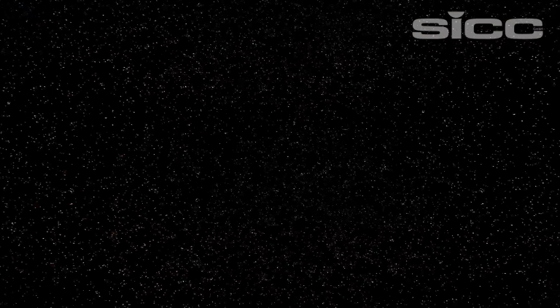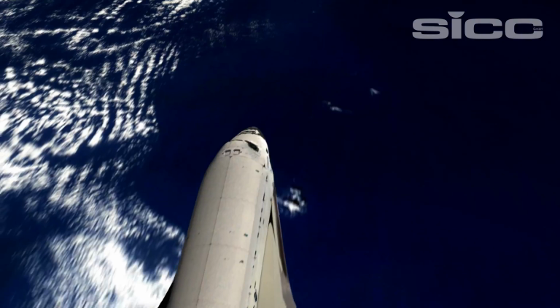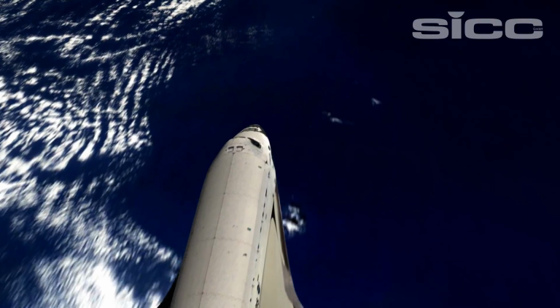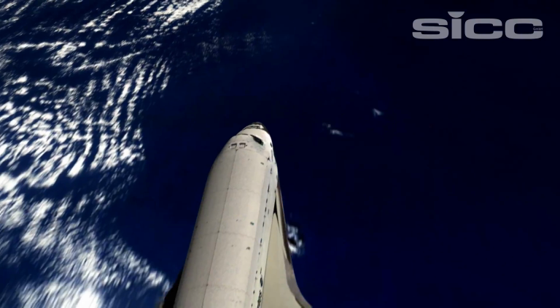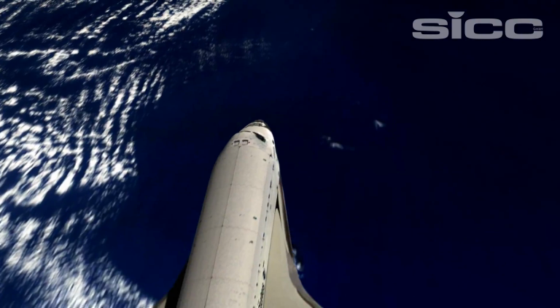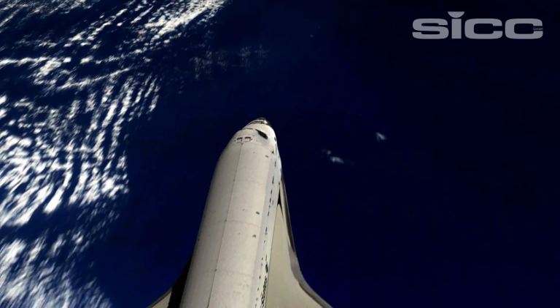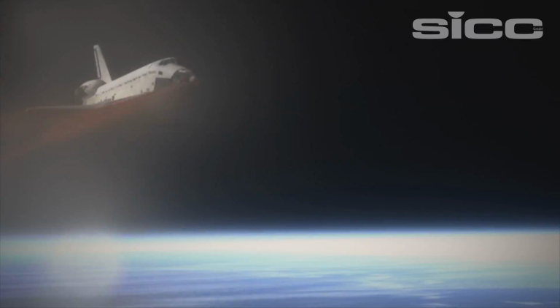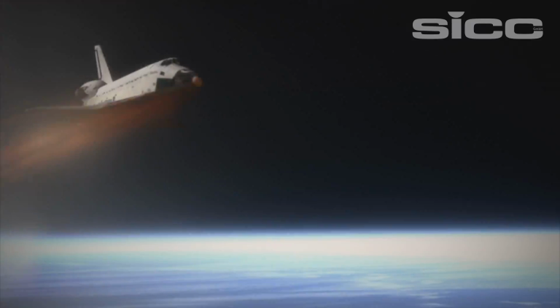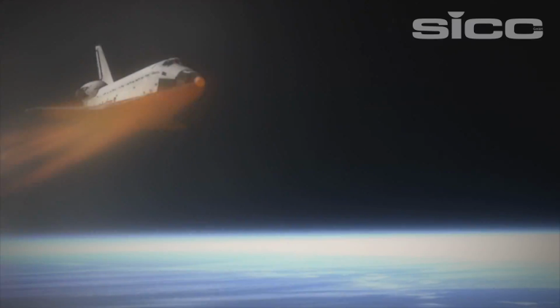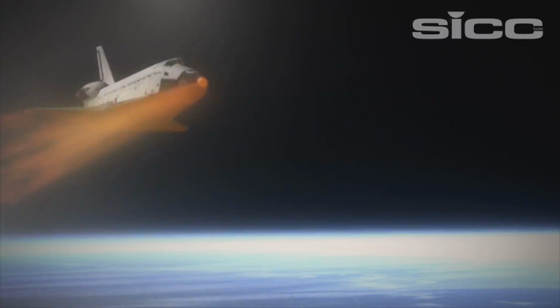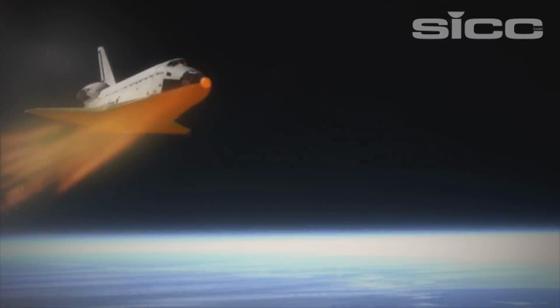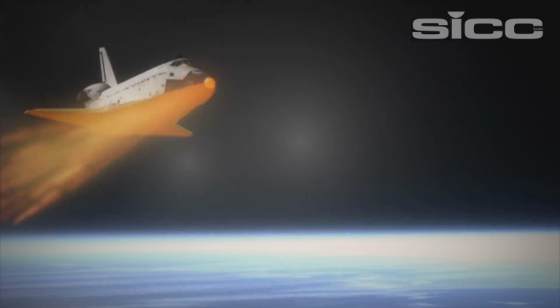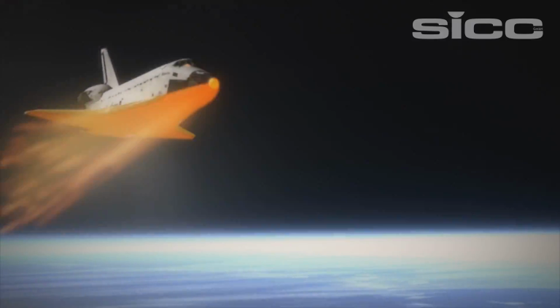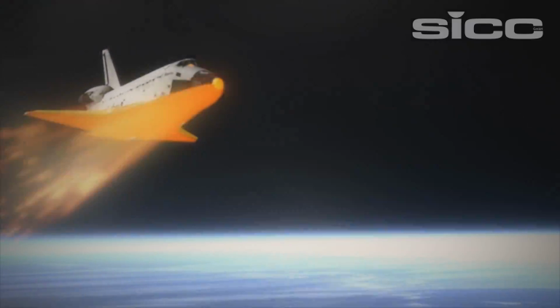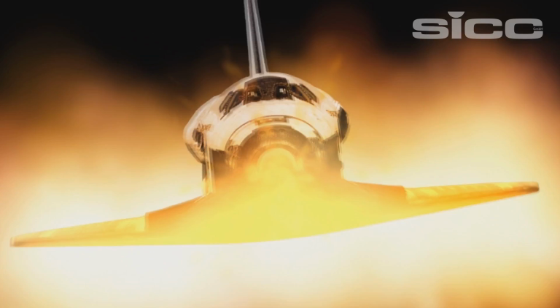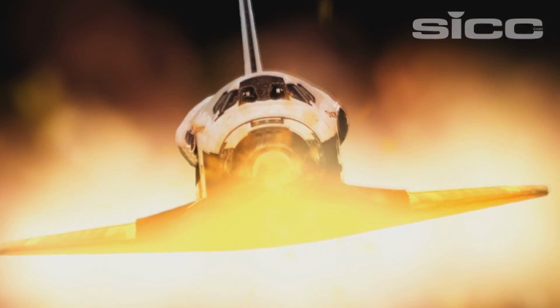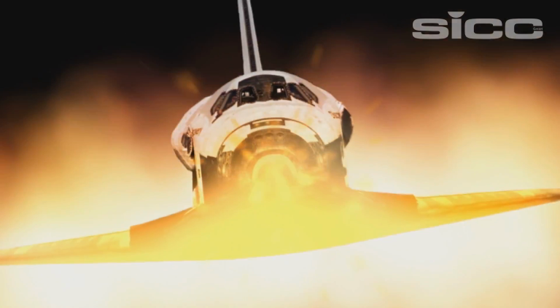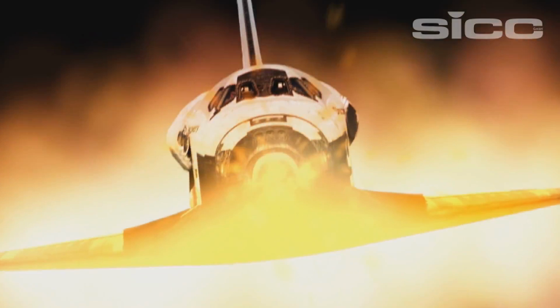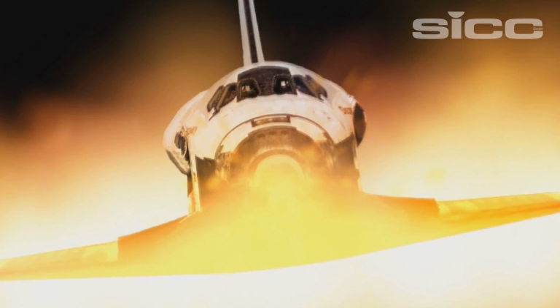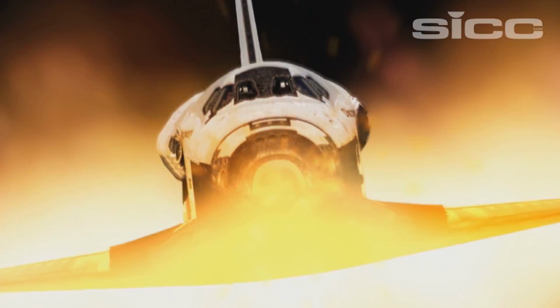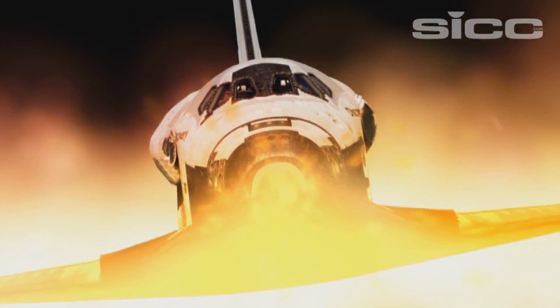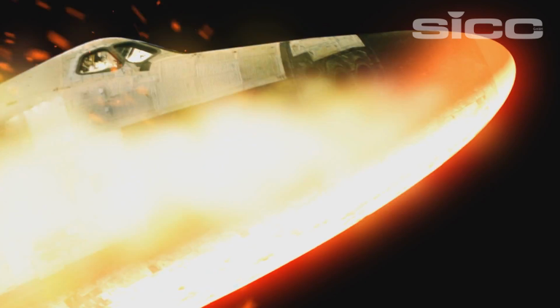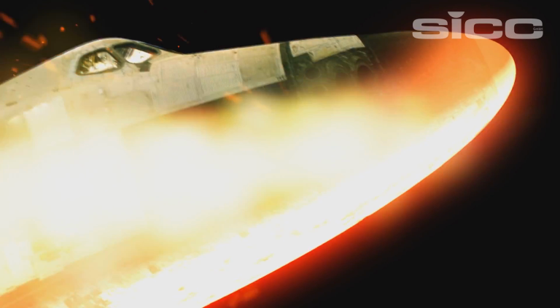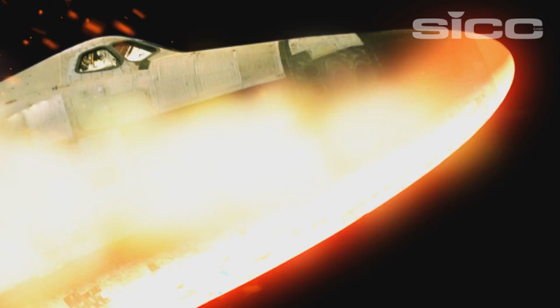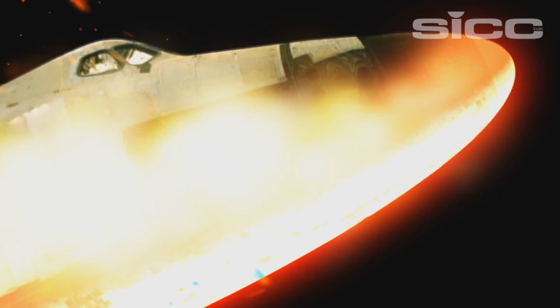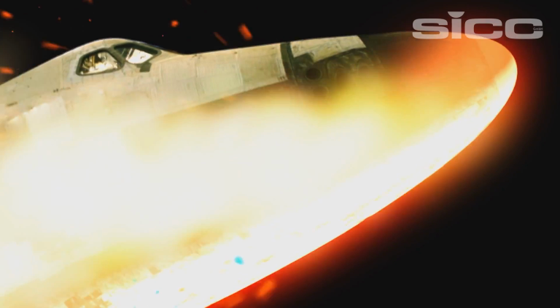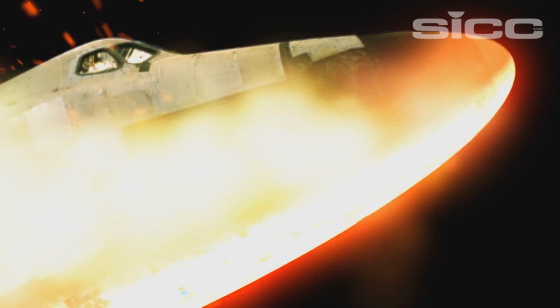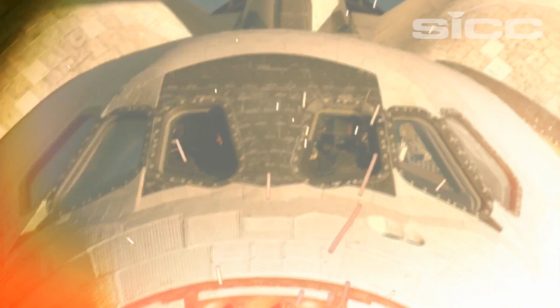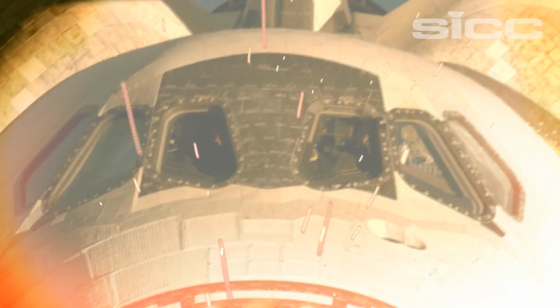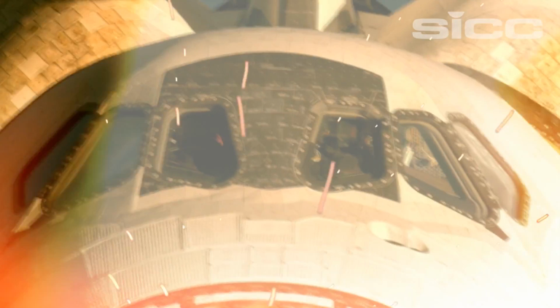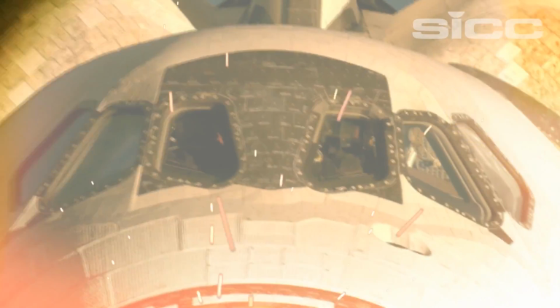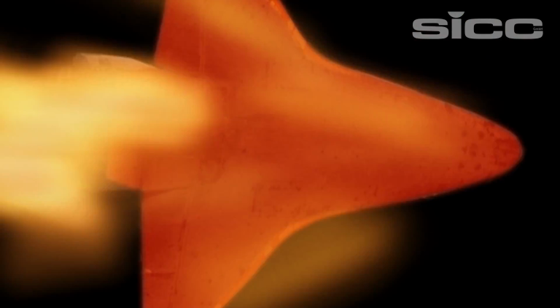It was this technology that protected the spacecrafts from burn-up during re-entry in the NASA Space Shuttle missions.